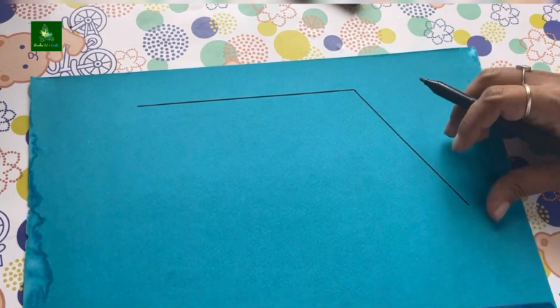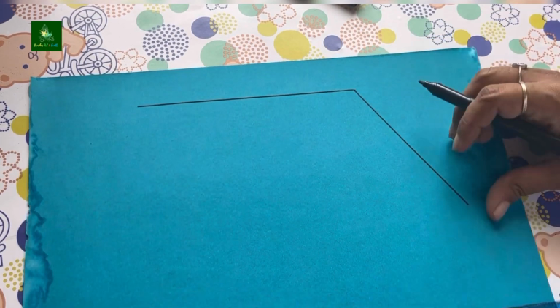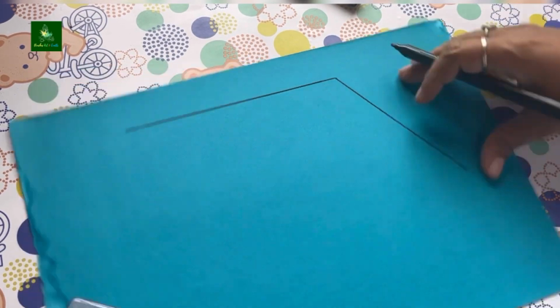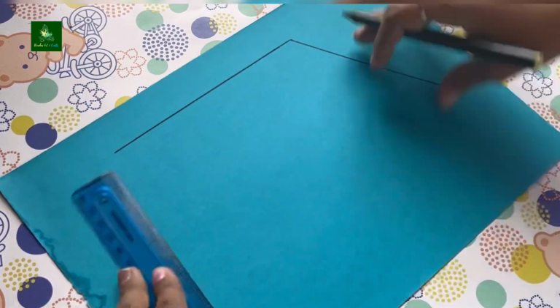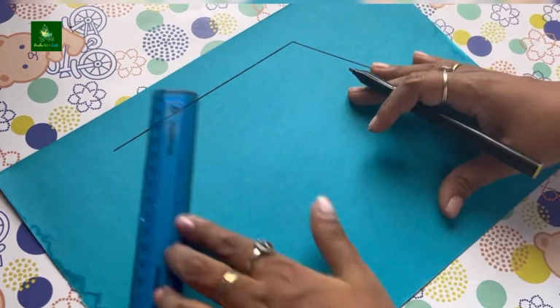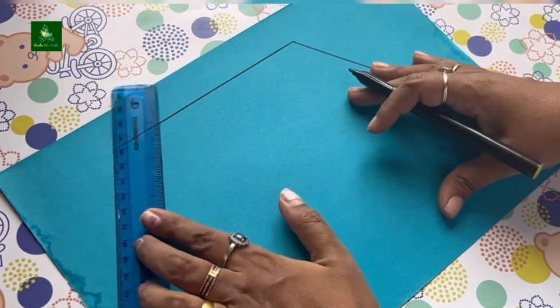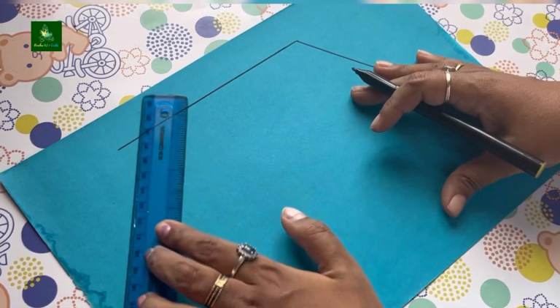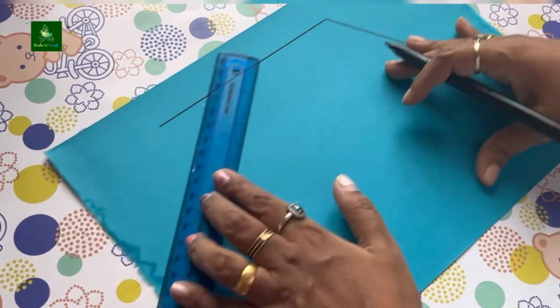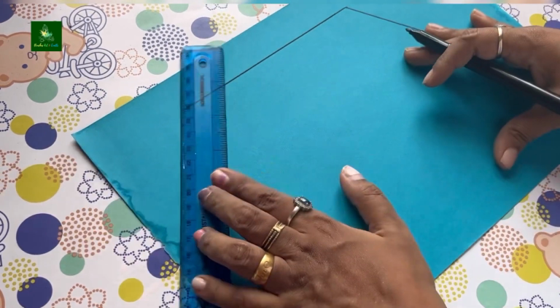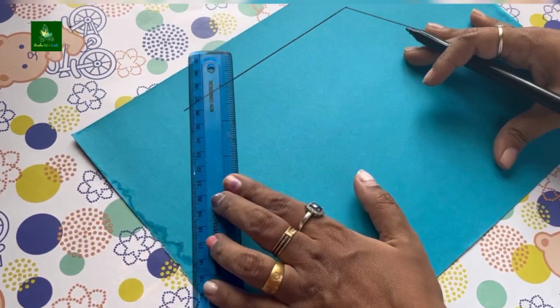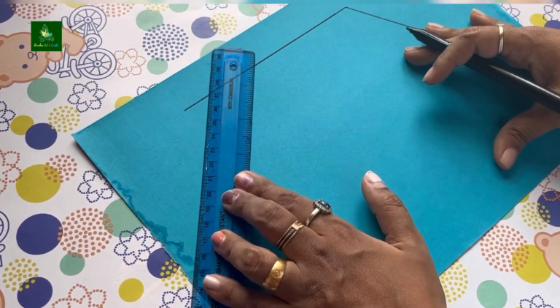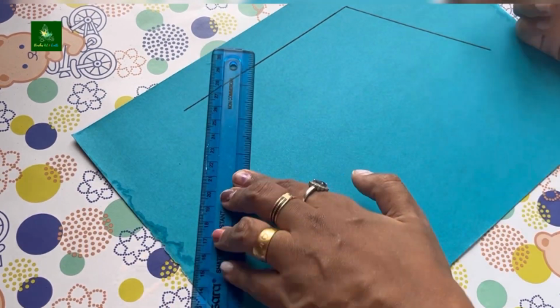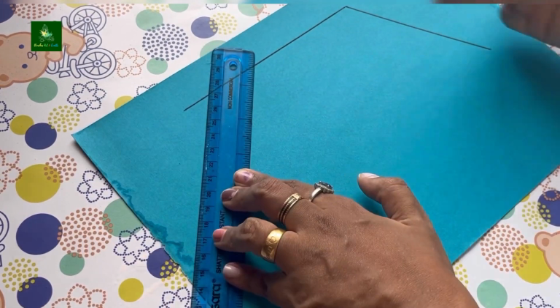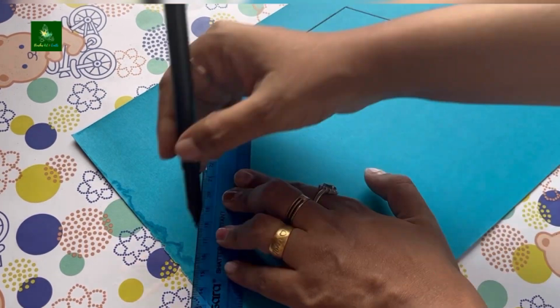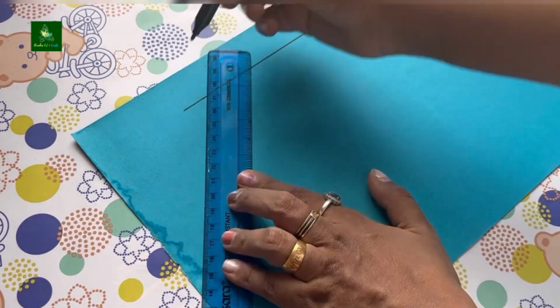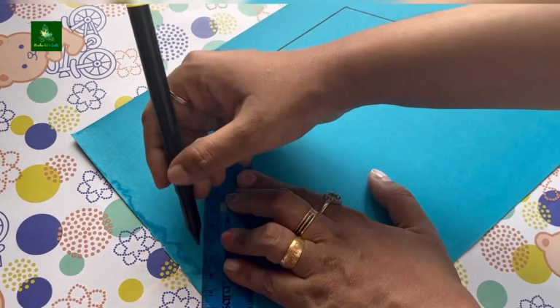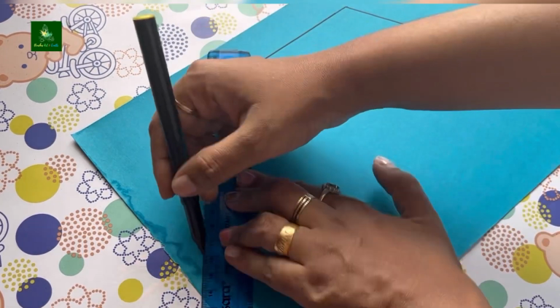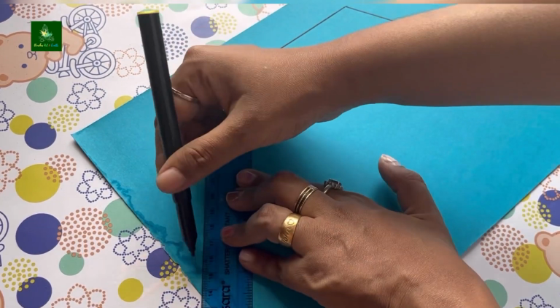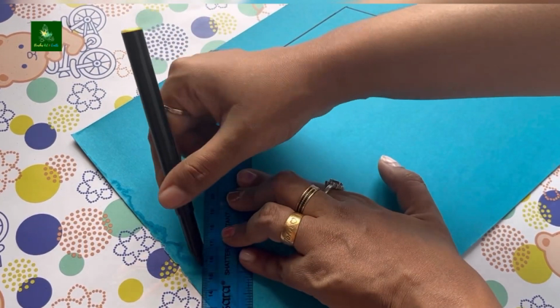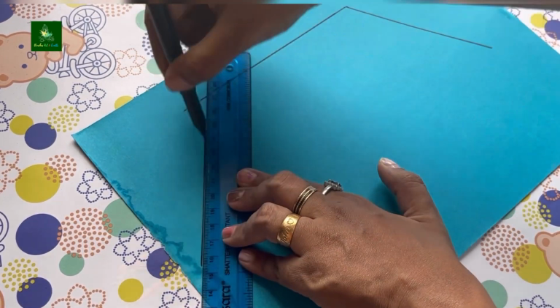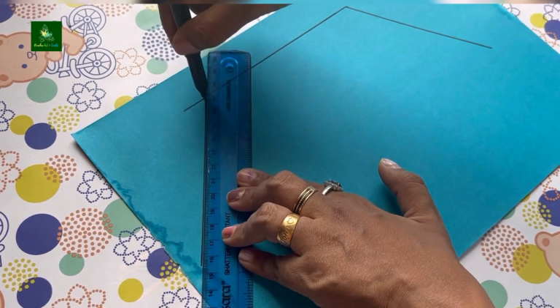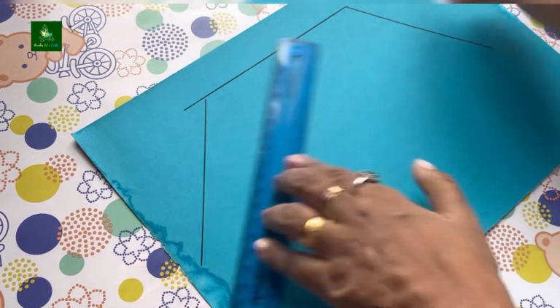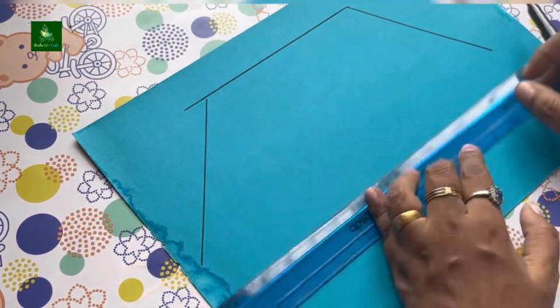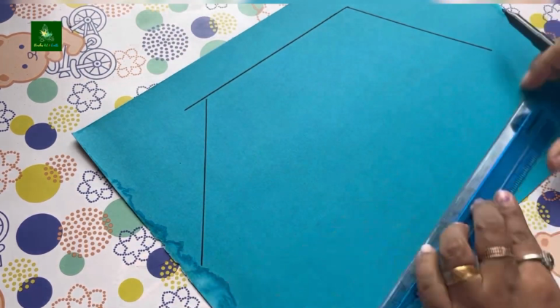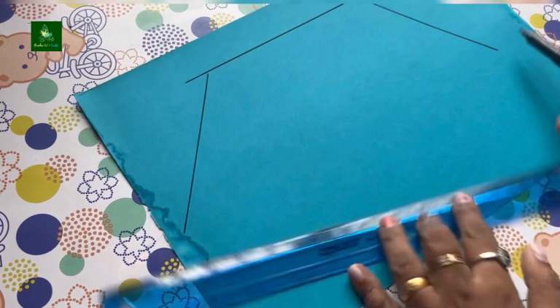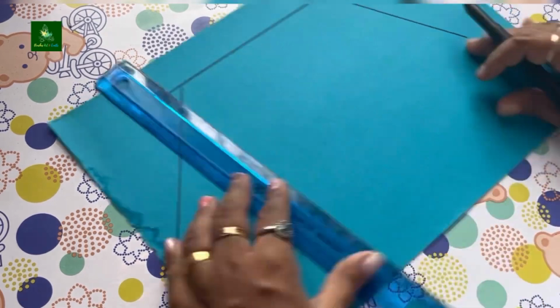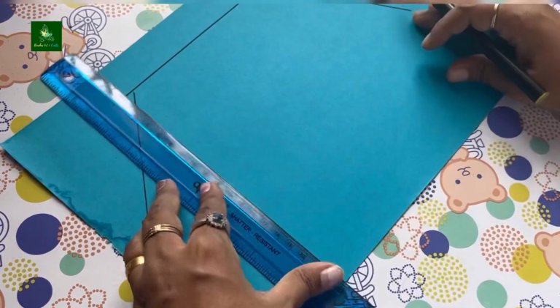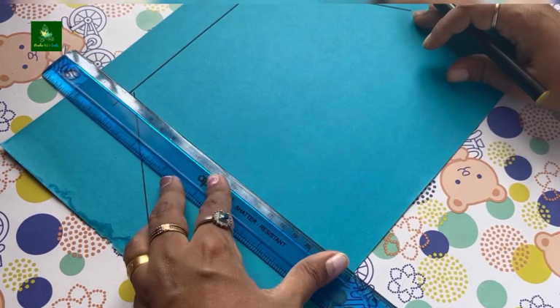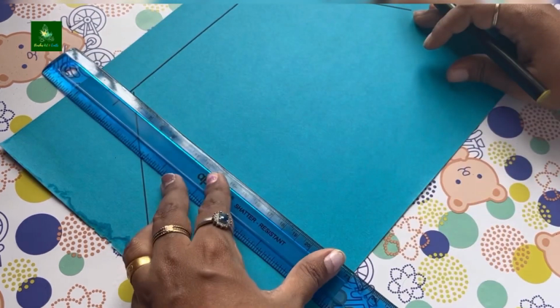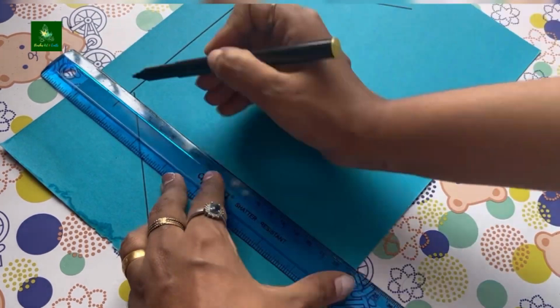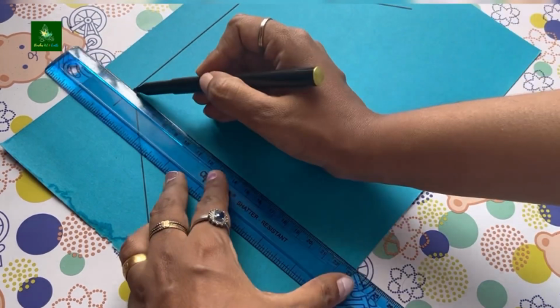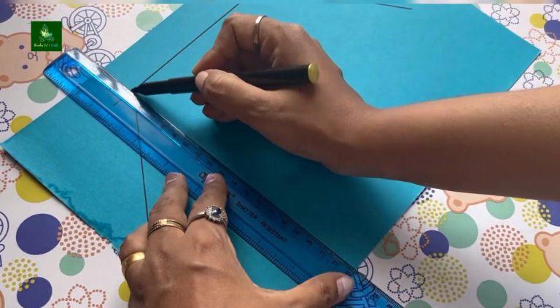In this video, we are going to talk about how to make a welcome board. We are going to use ice cream sticks.